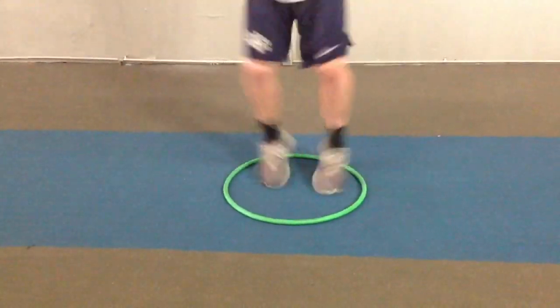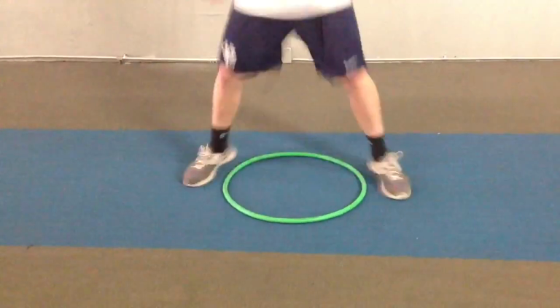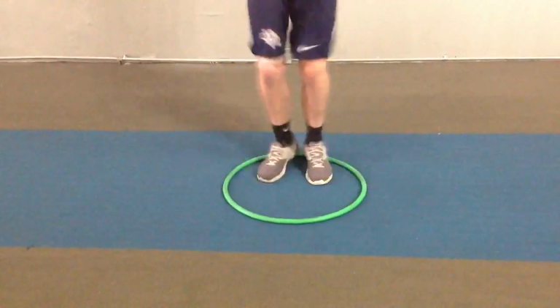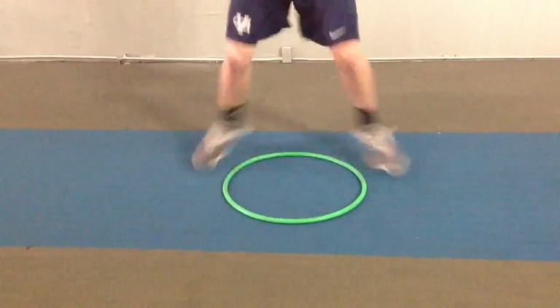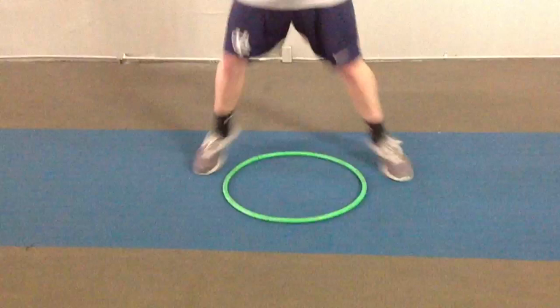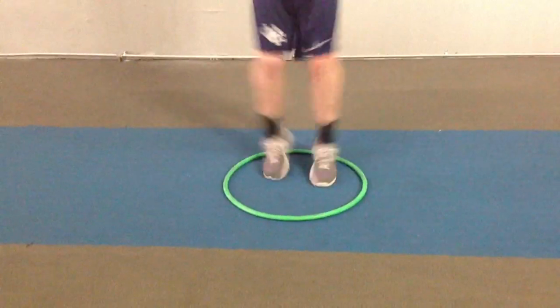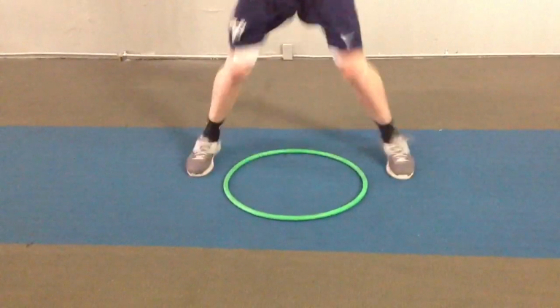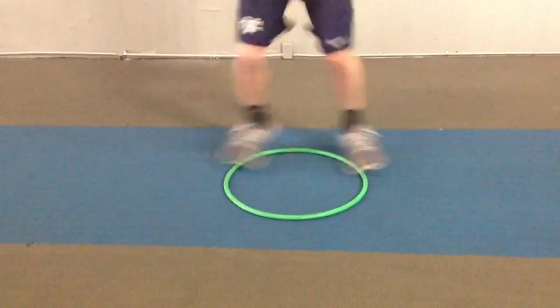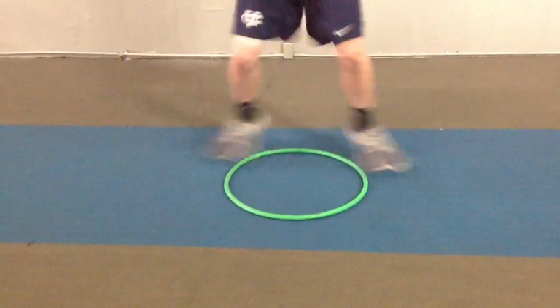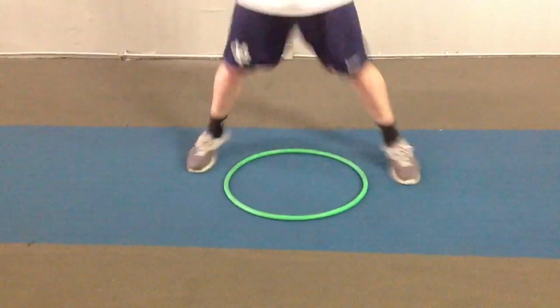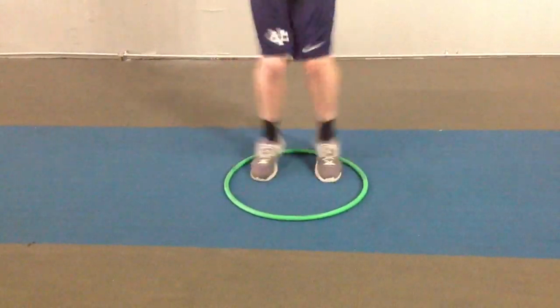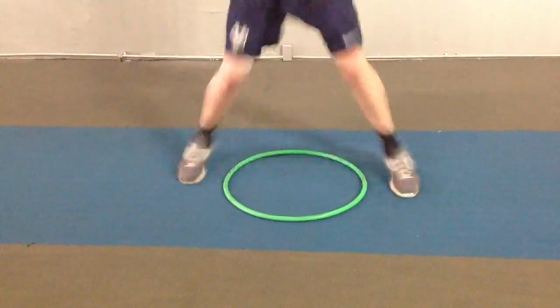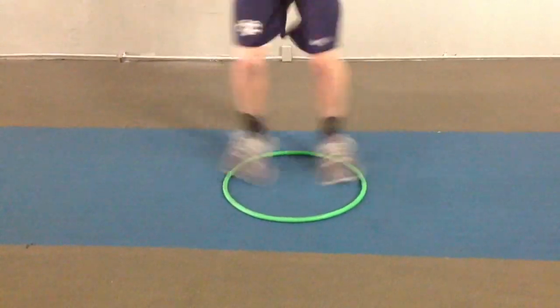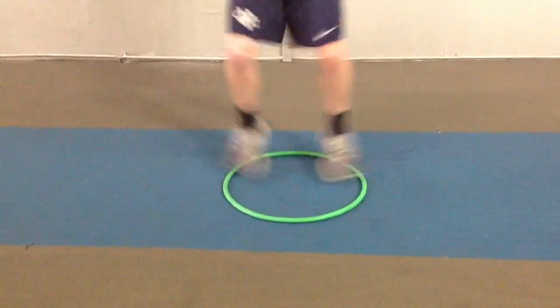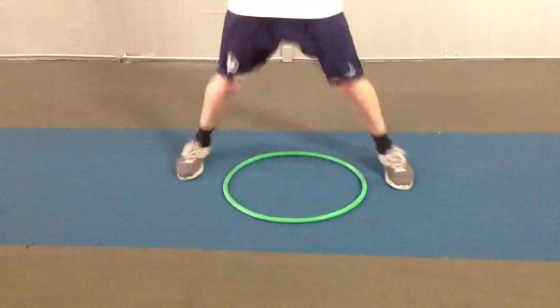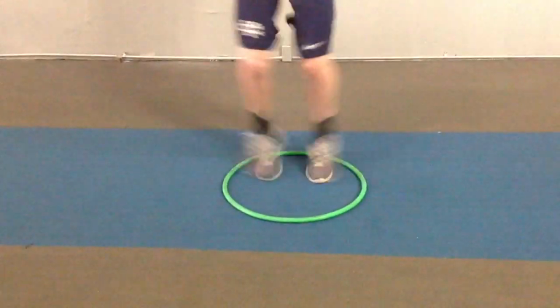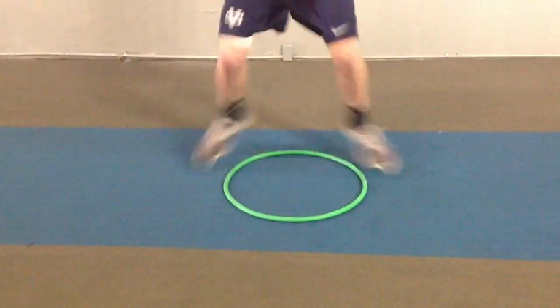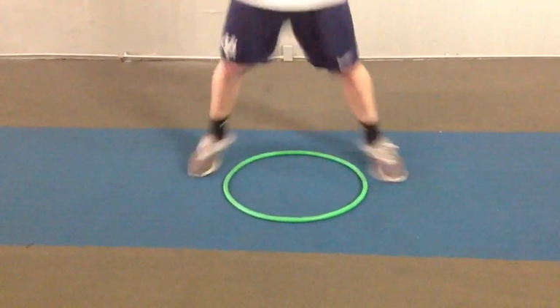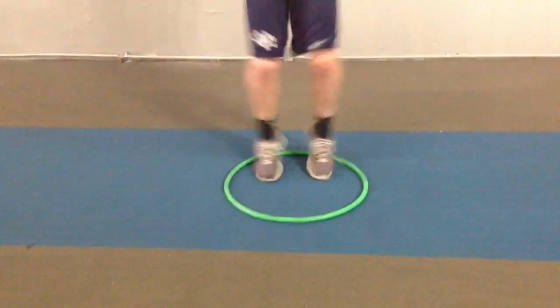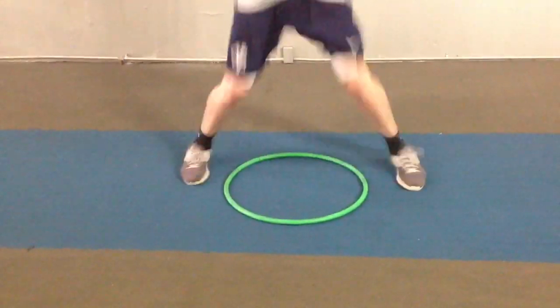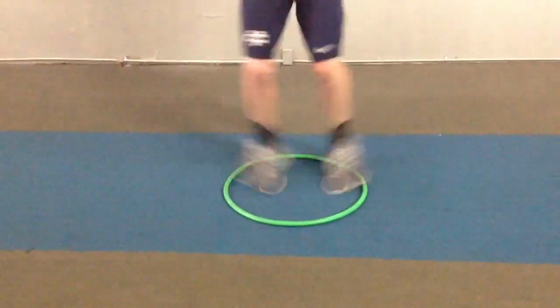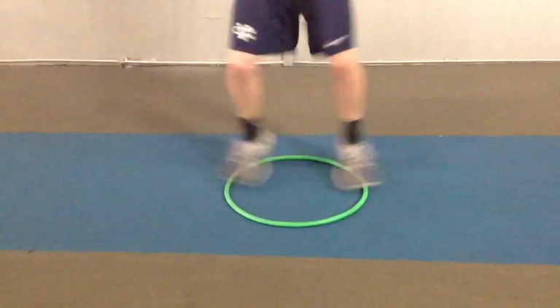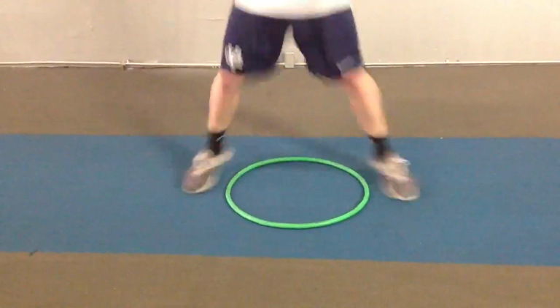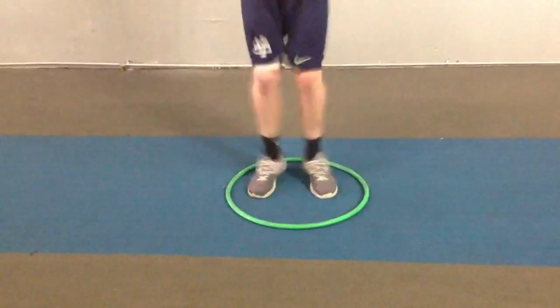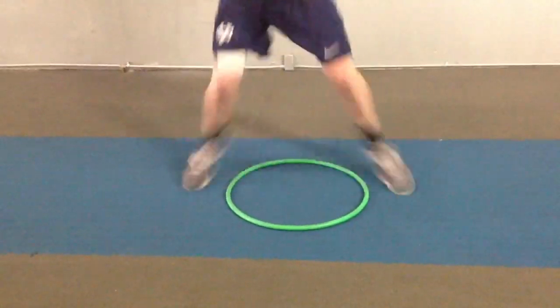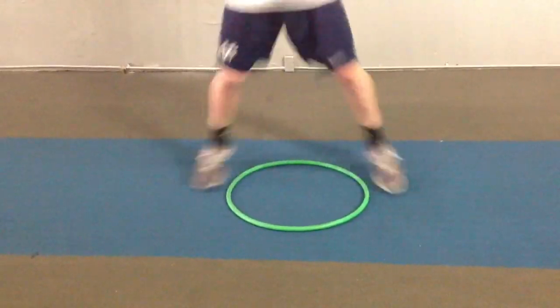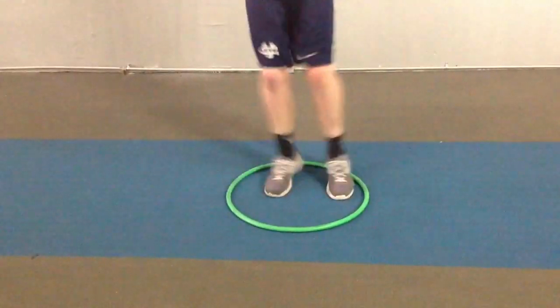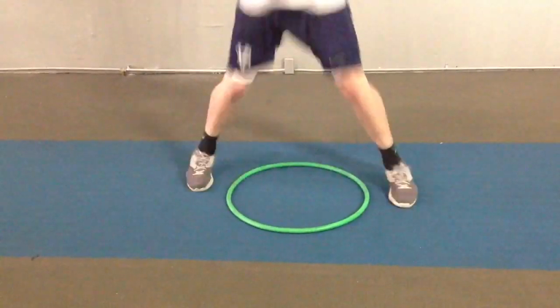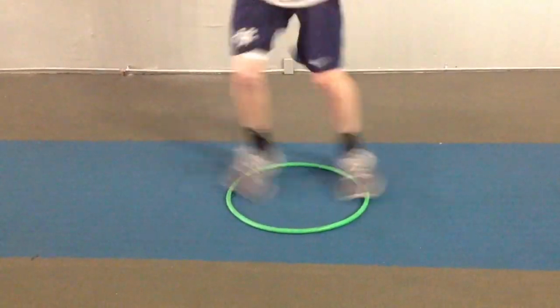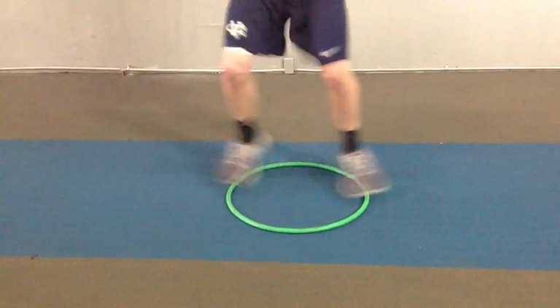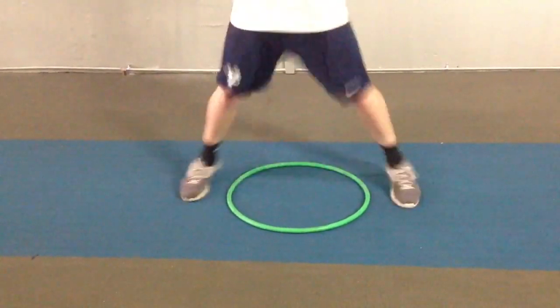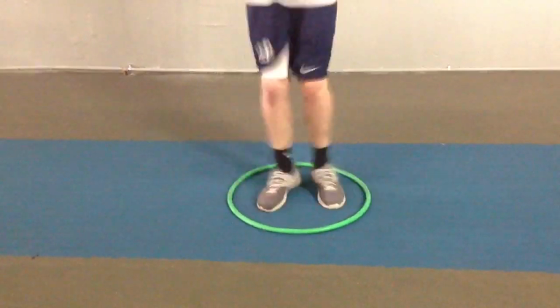The athlete completes the middle split drill, accumulating 12 repetitions before being told to rest.